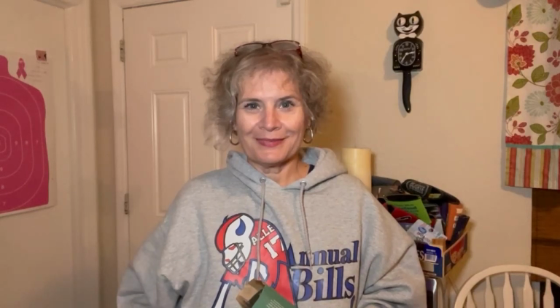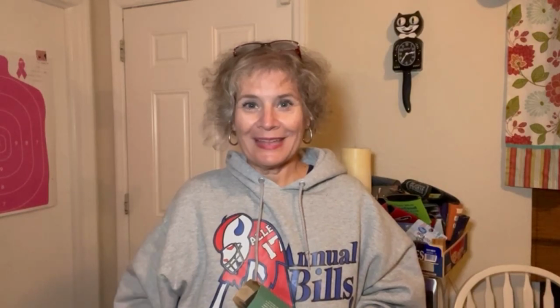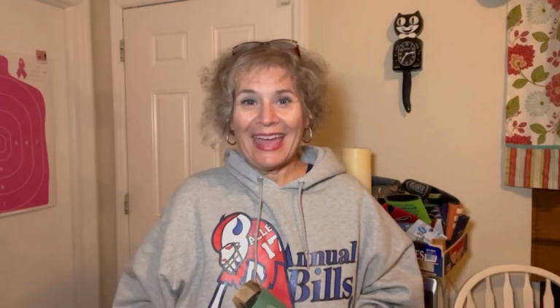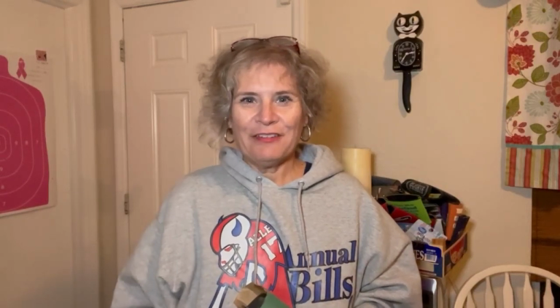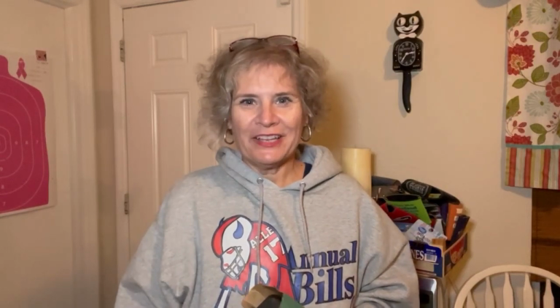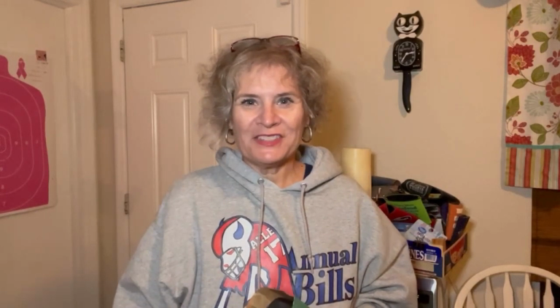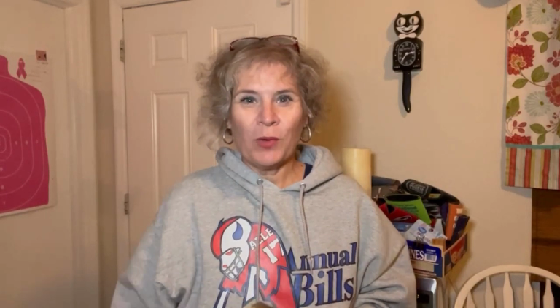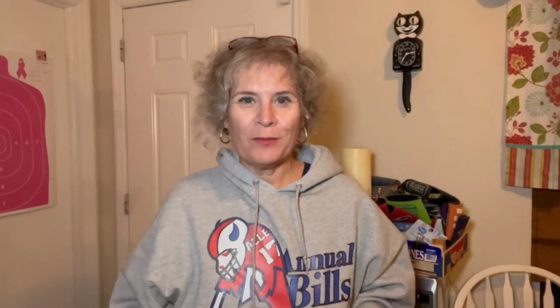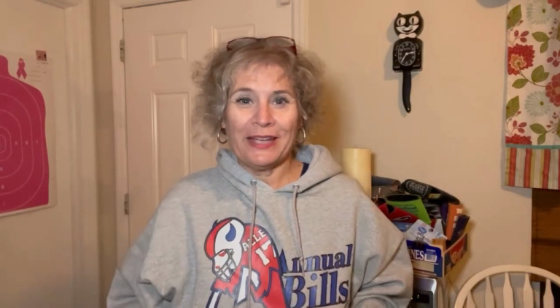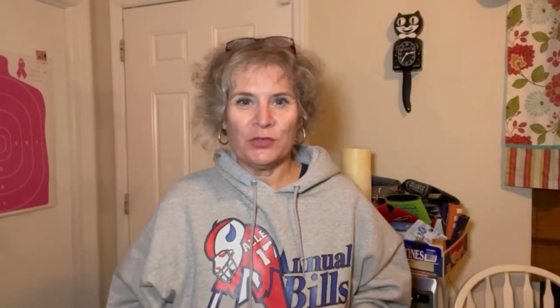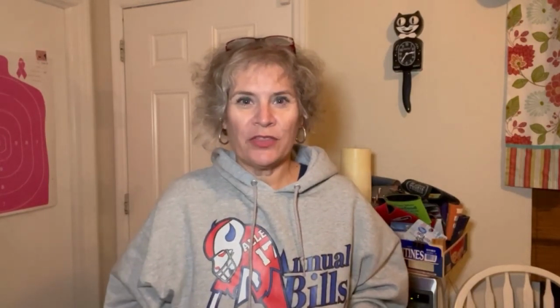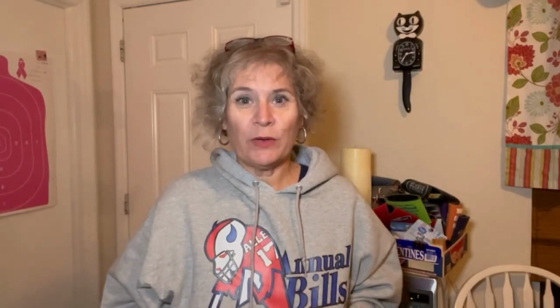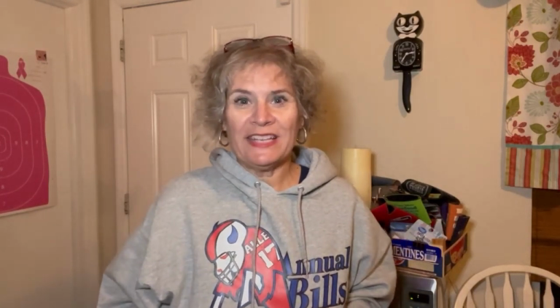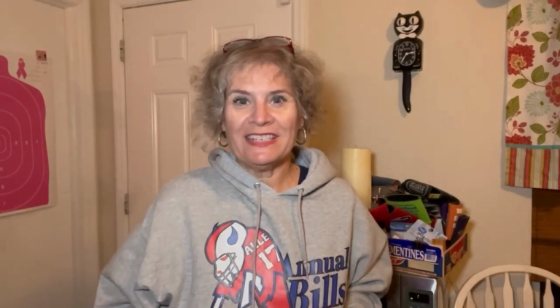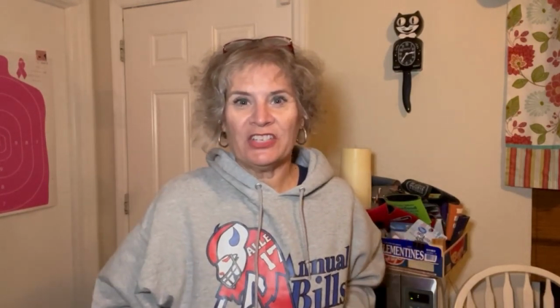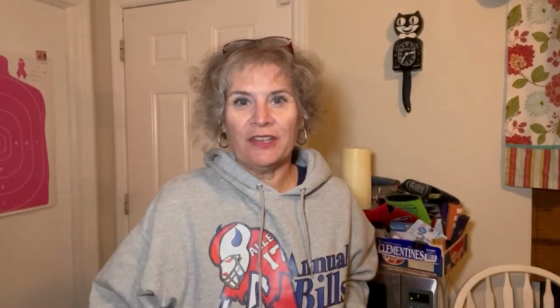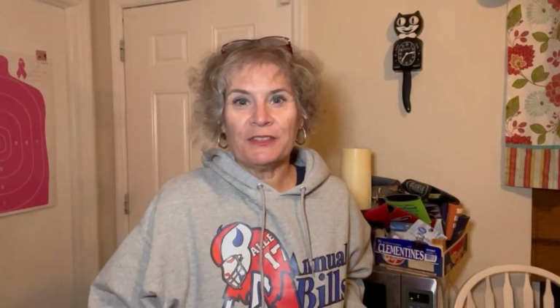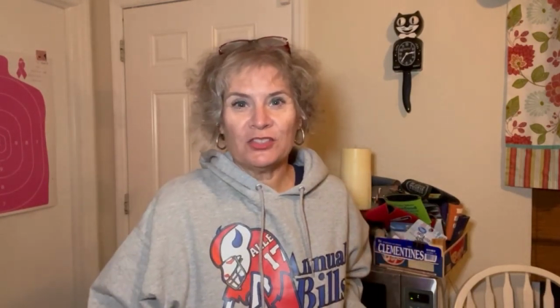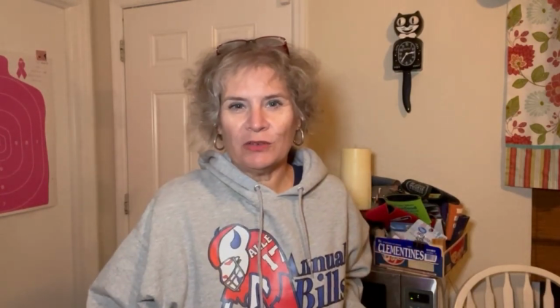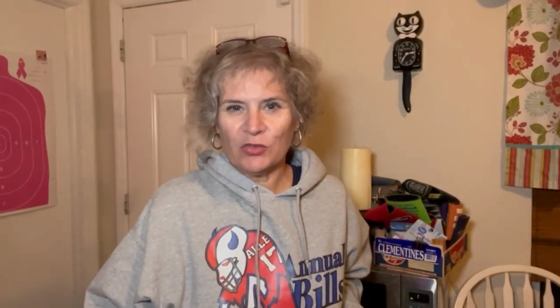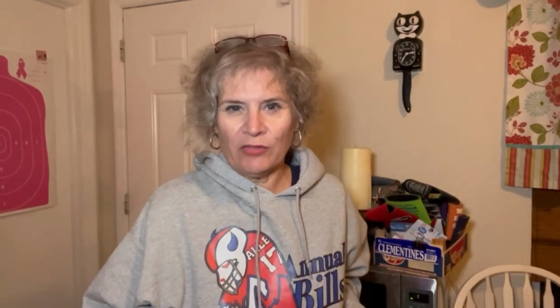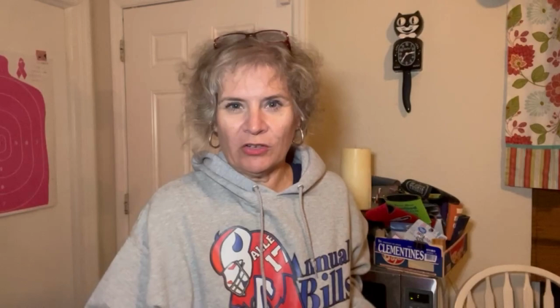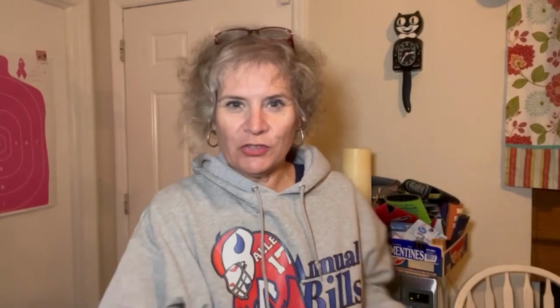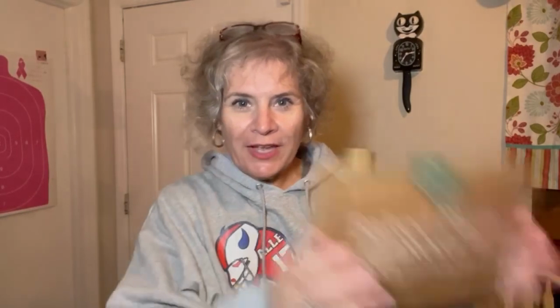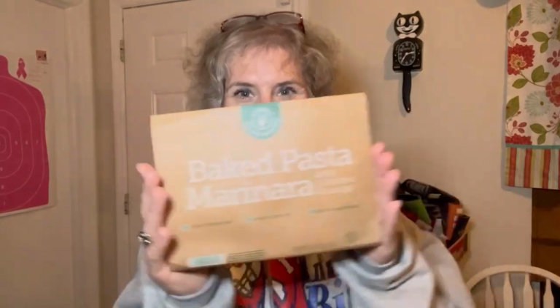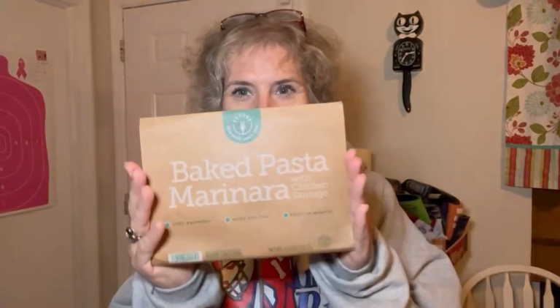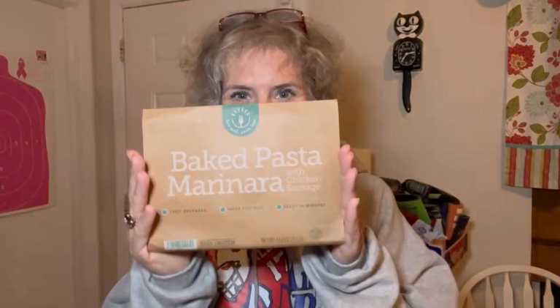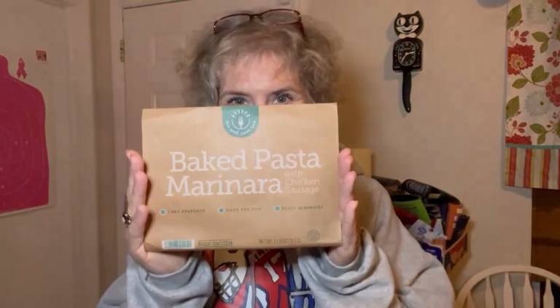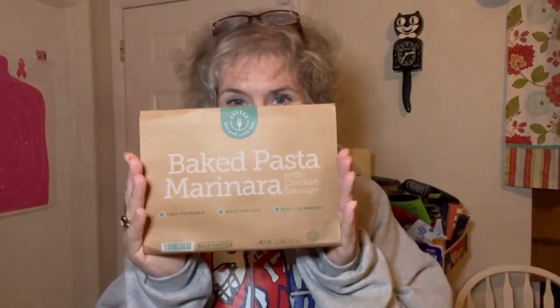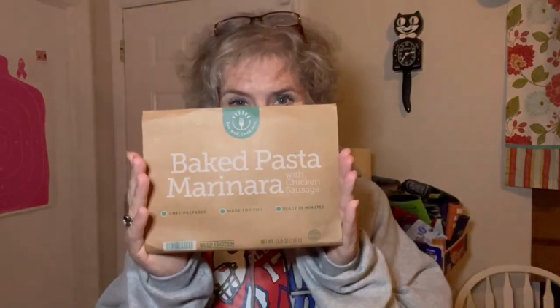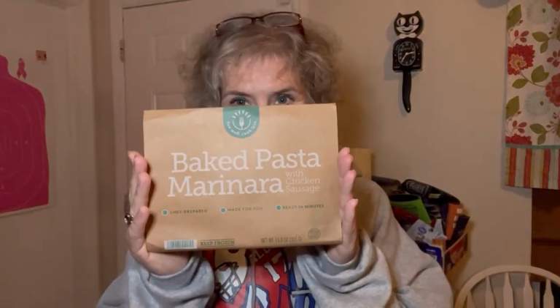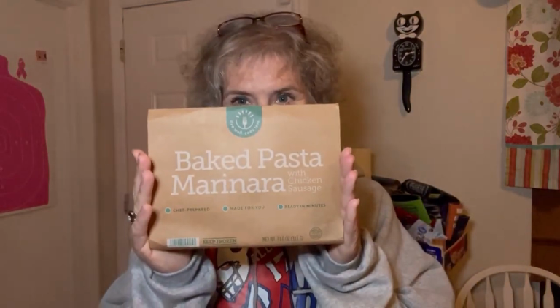Hey friends, welcome back to another riveting edition of Solo Travel Girl Tribe Bistro MD.